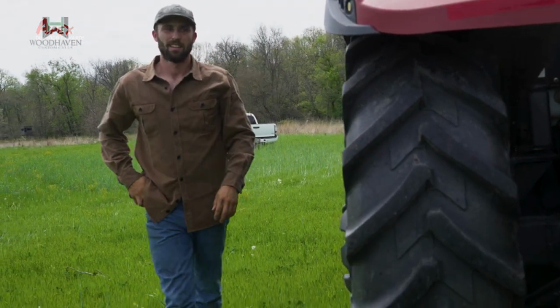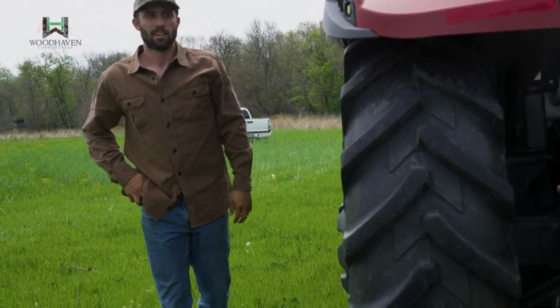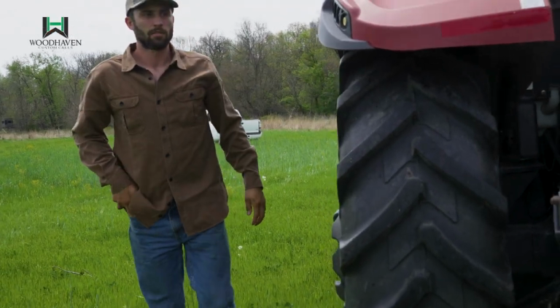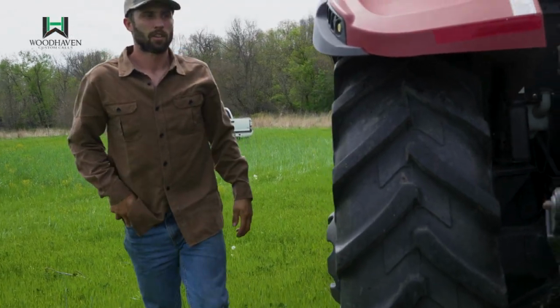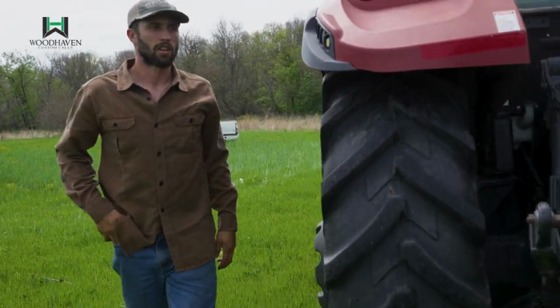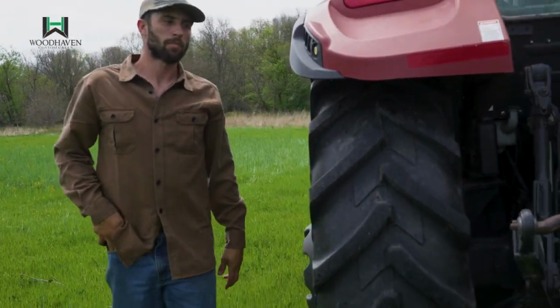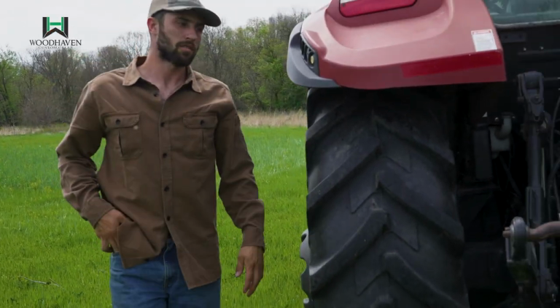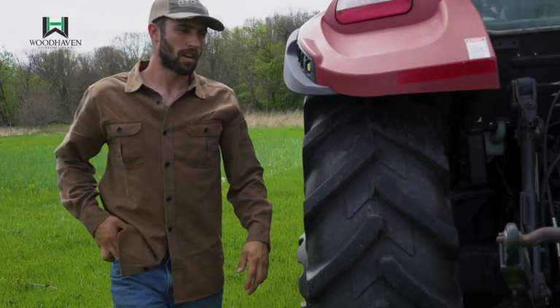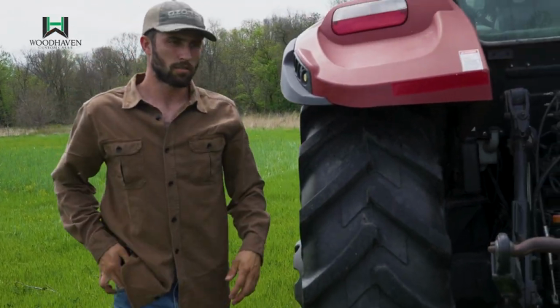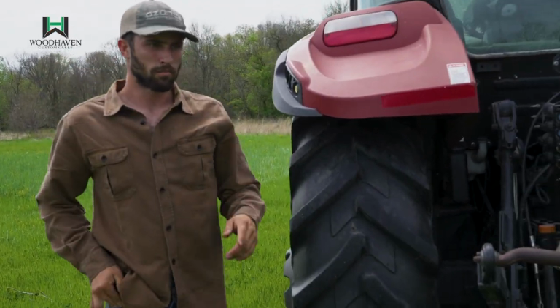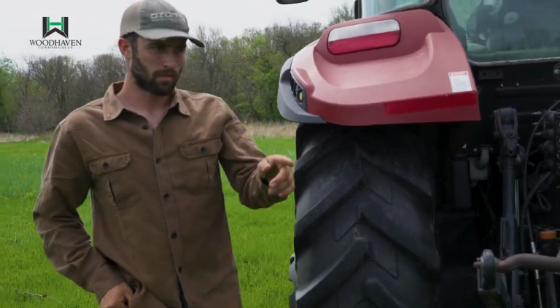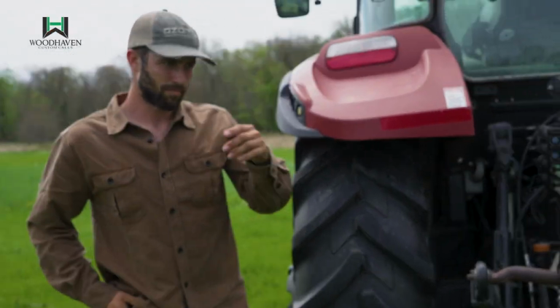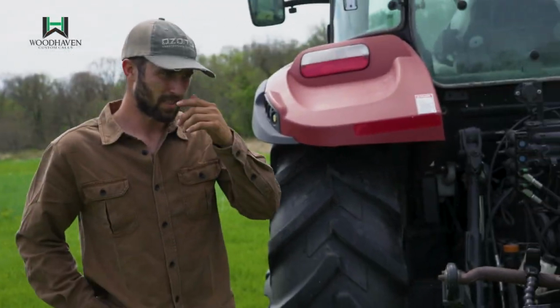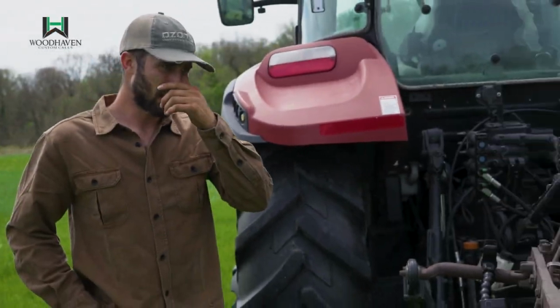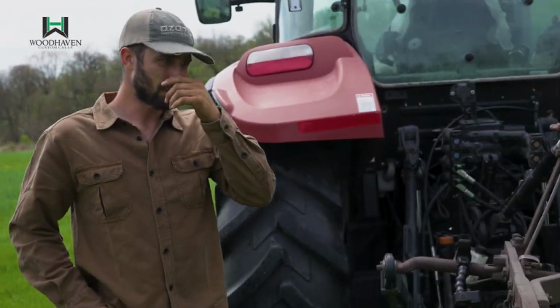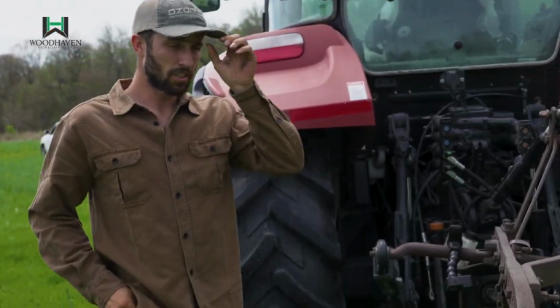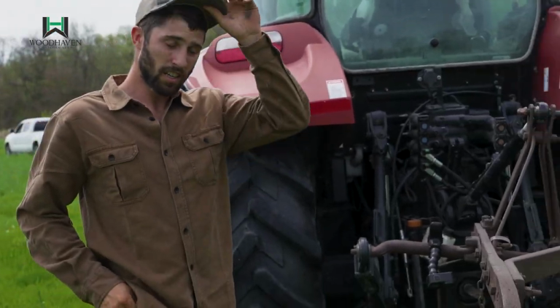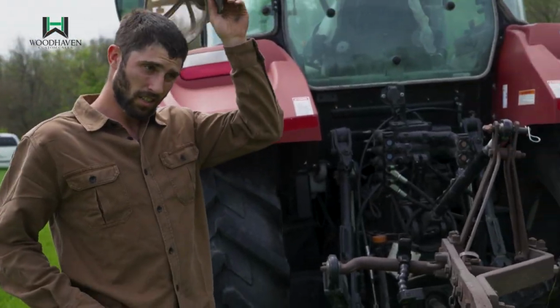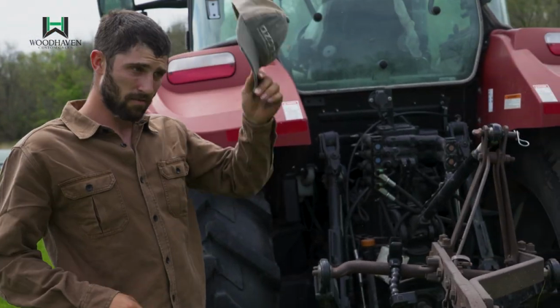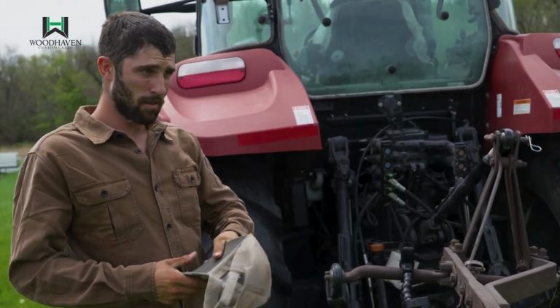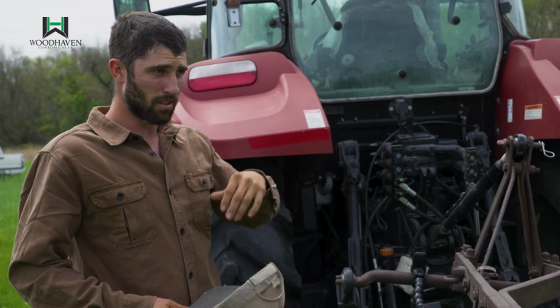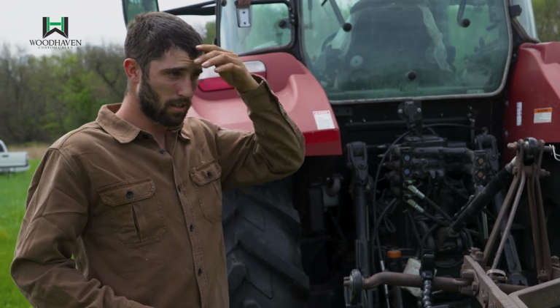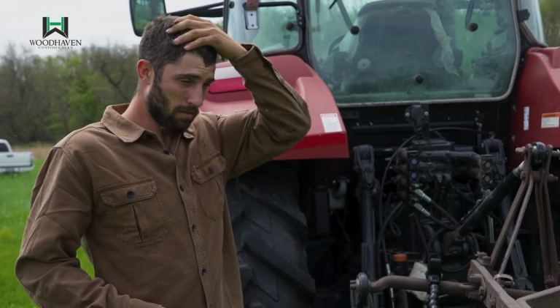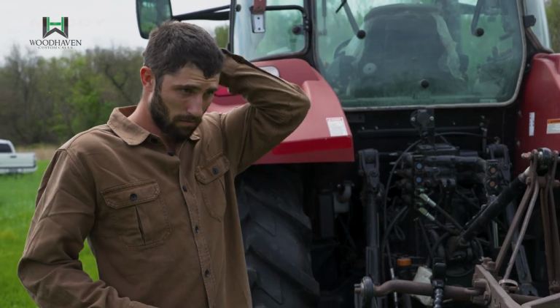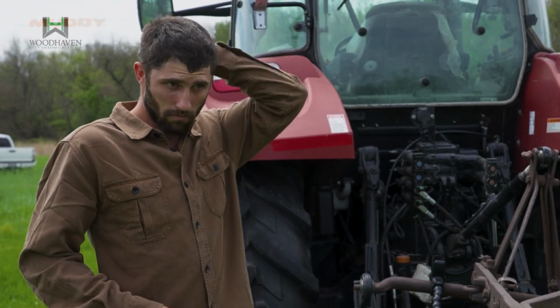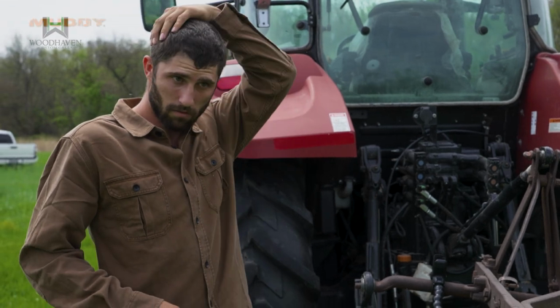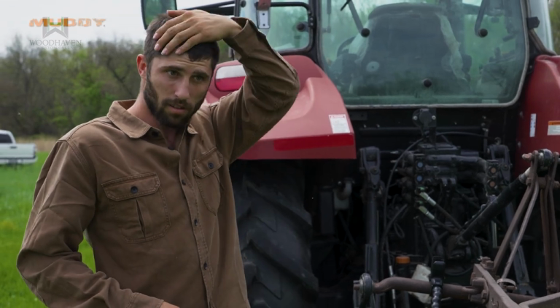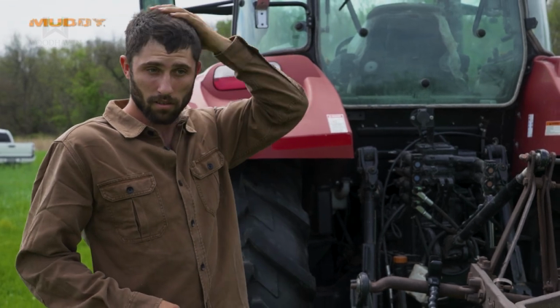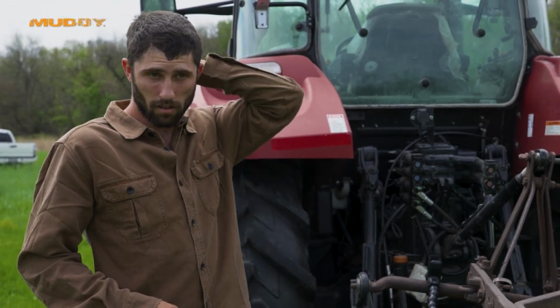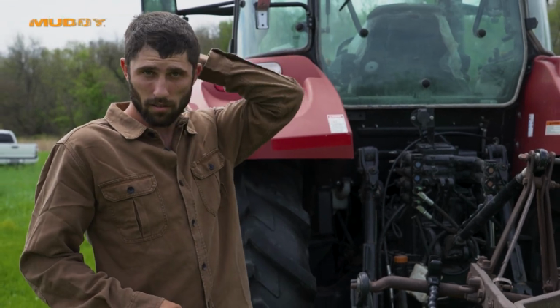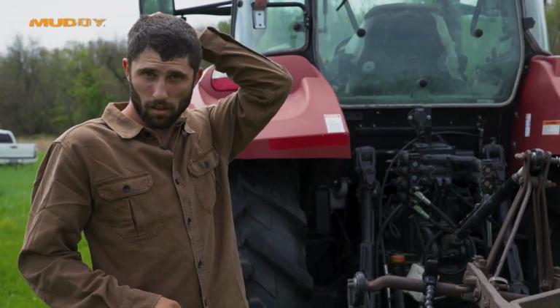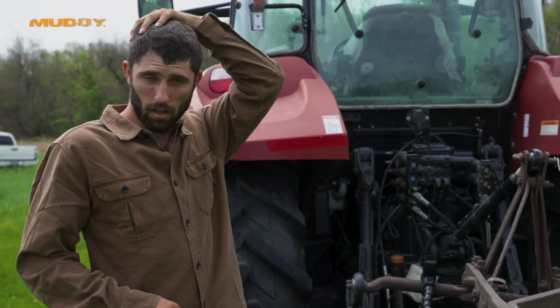We'll start dropping these rhizomes down in this trench and just cover them up with dirt.